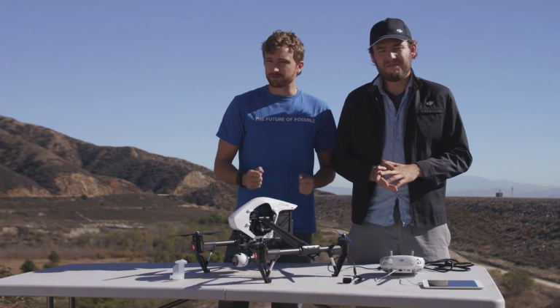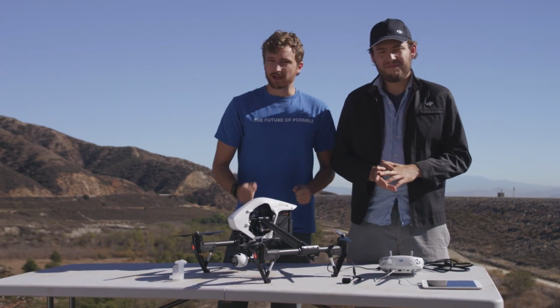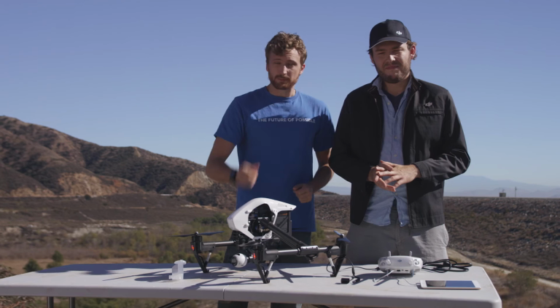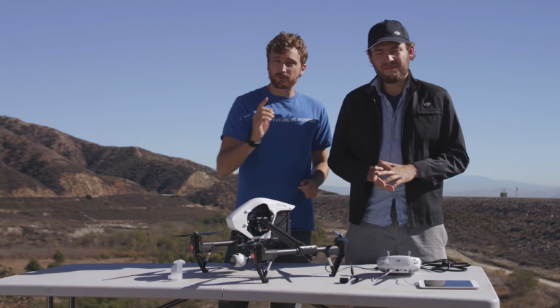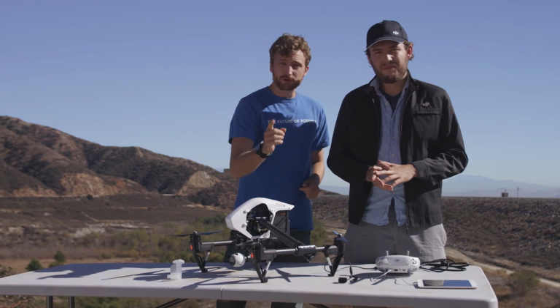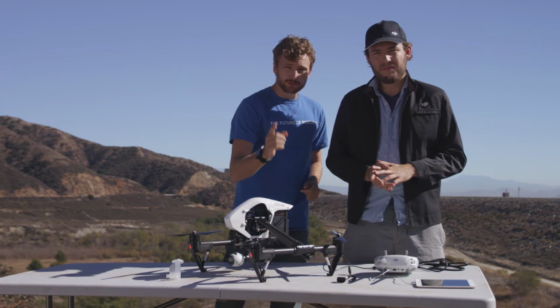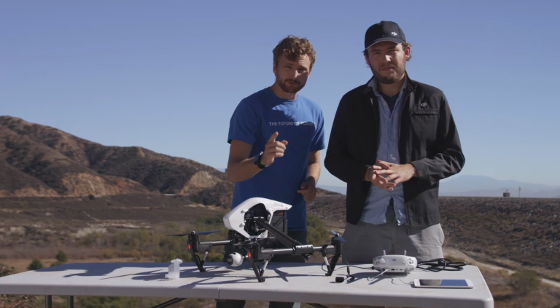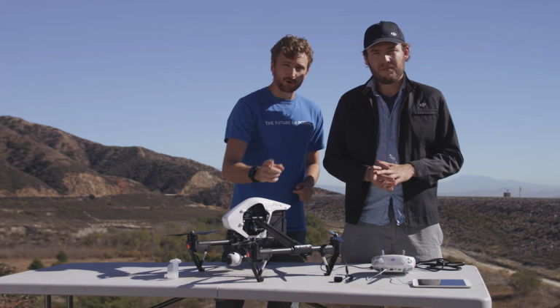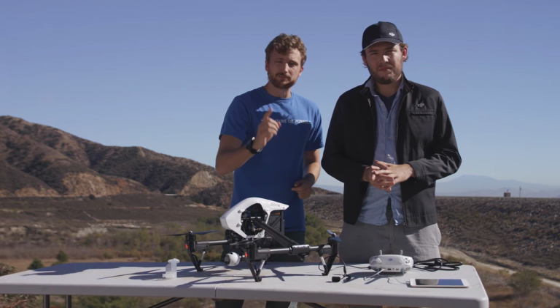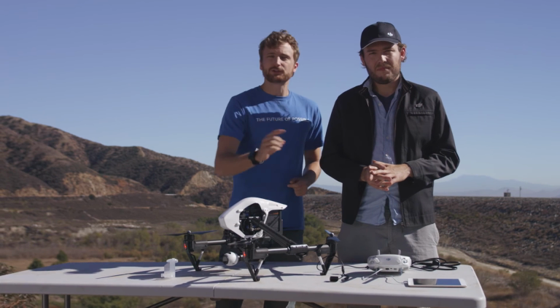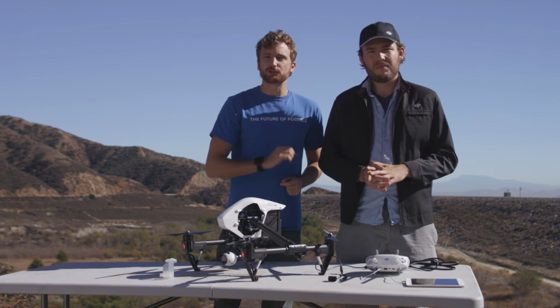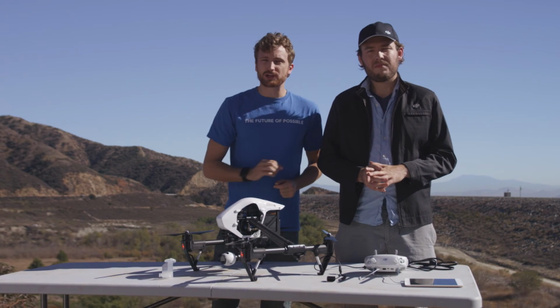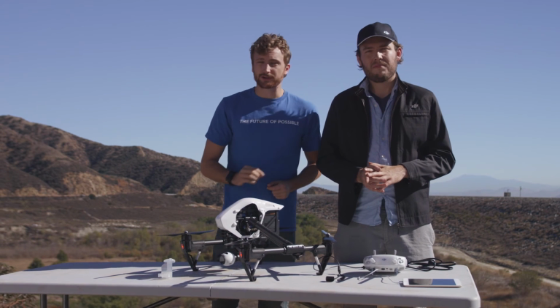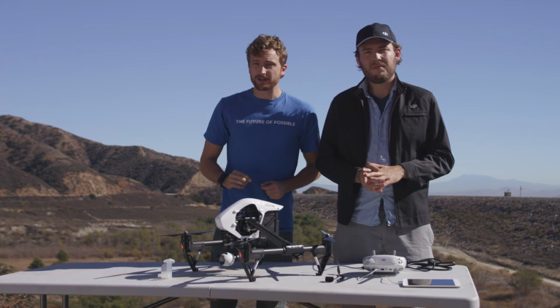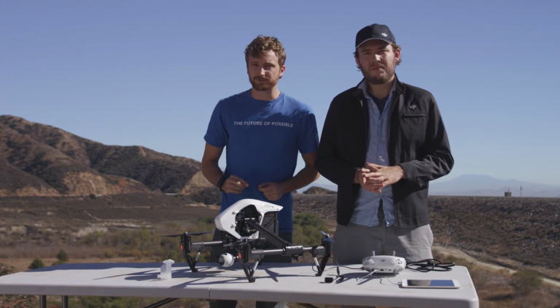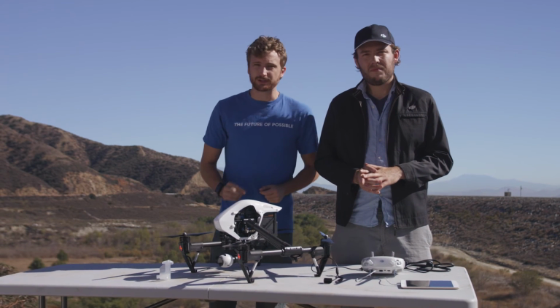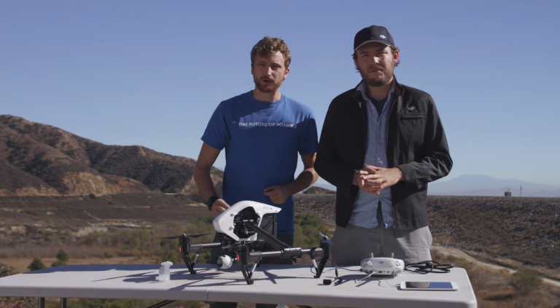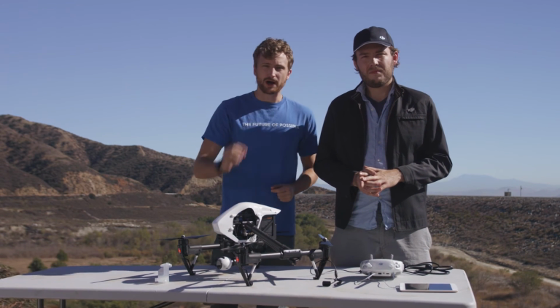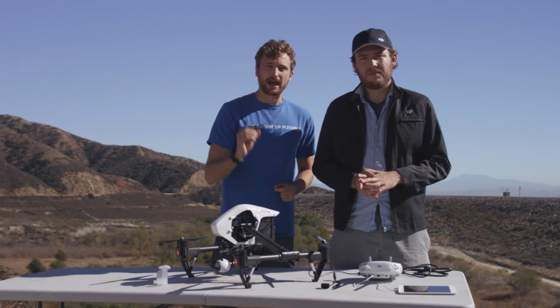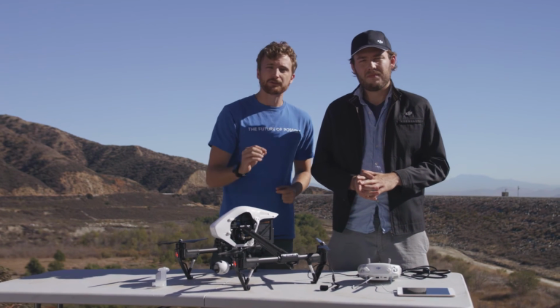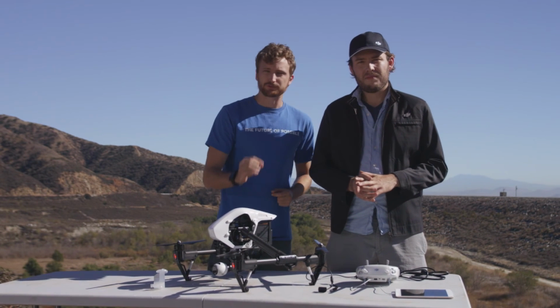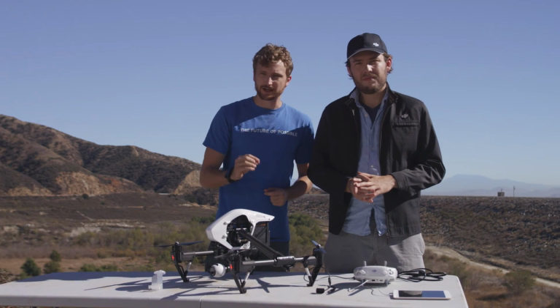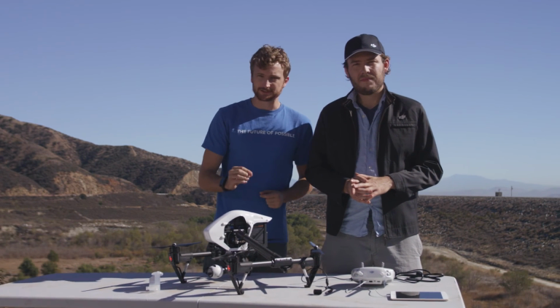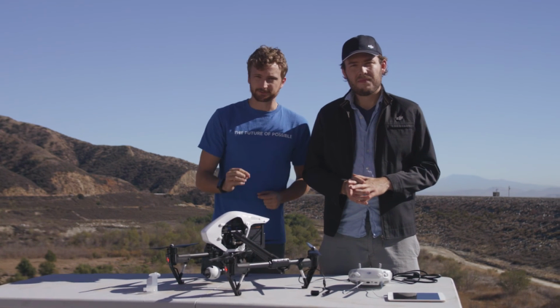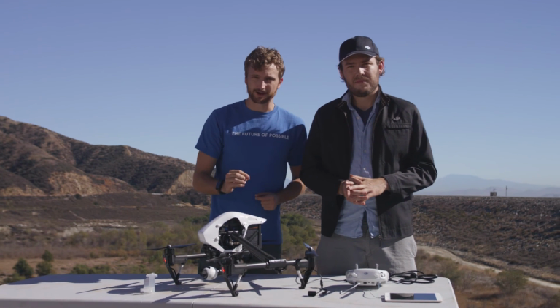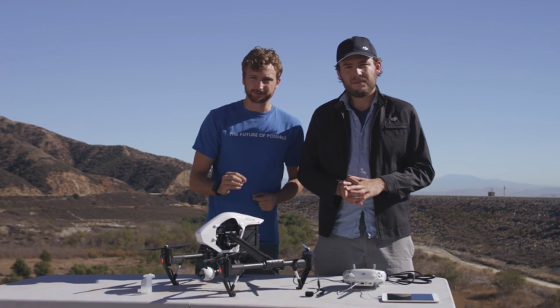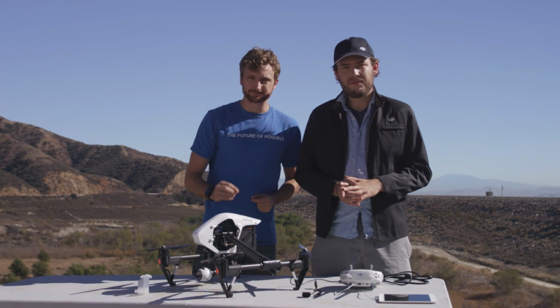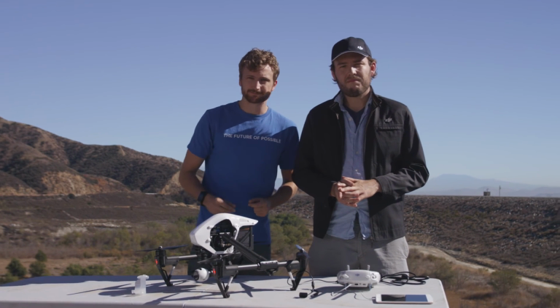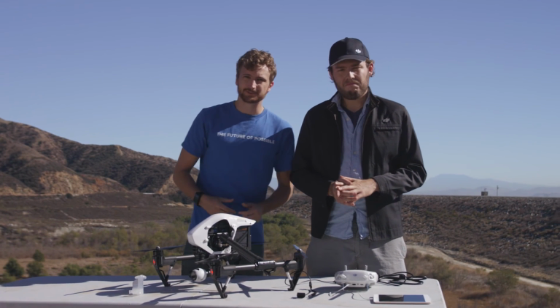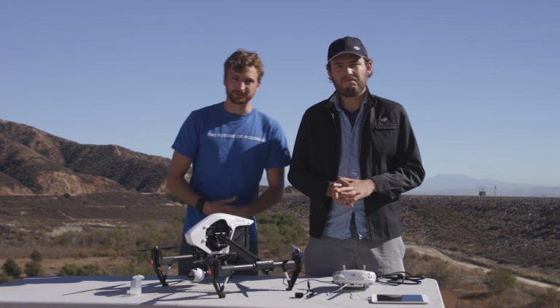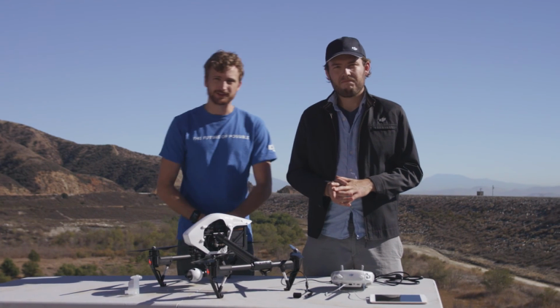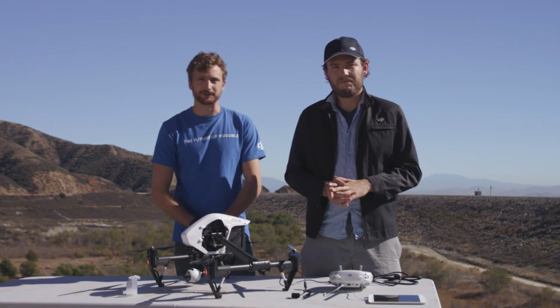So now you are almost ready to fly! Before doing so, make sure you check out our next video on how to fly the Inspire. See you there!